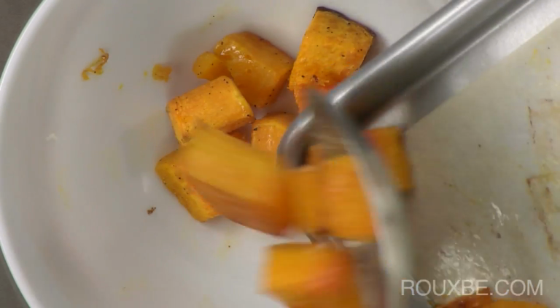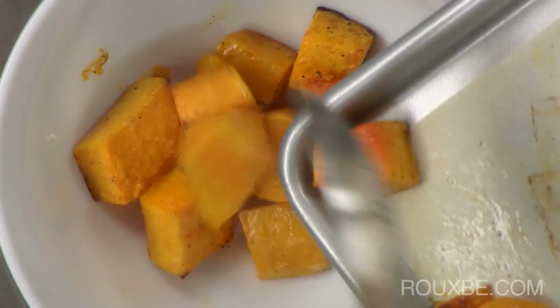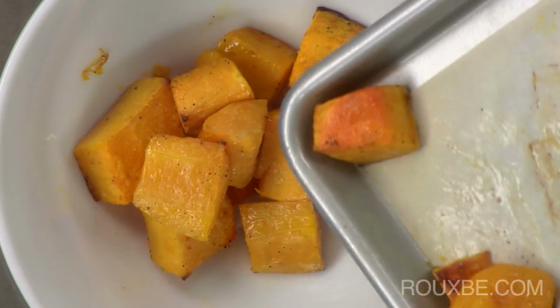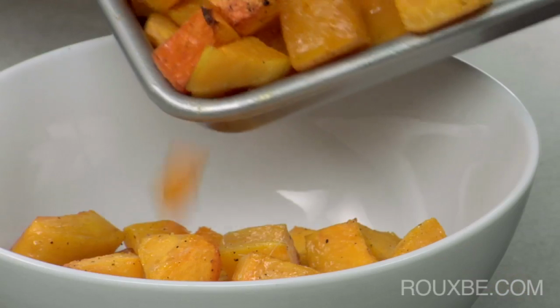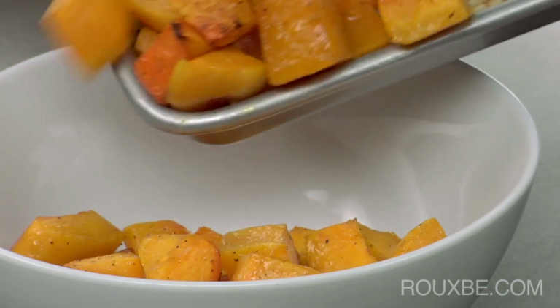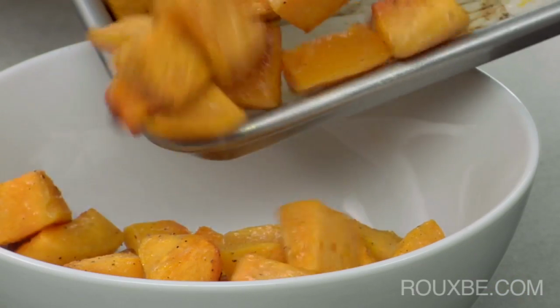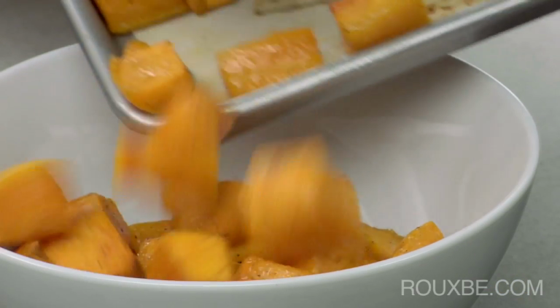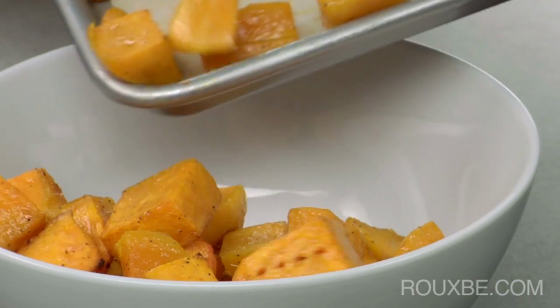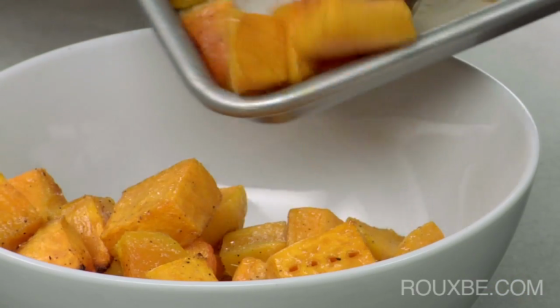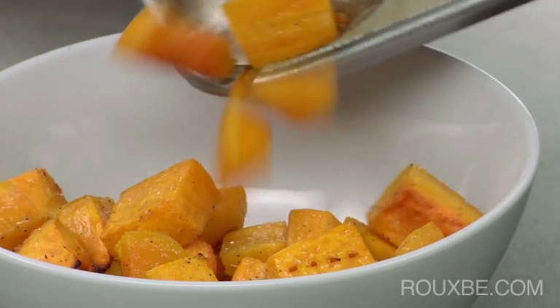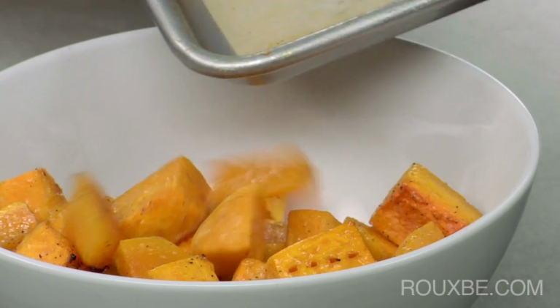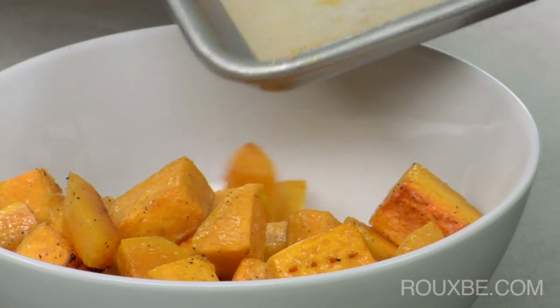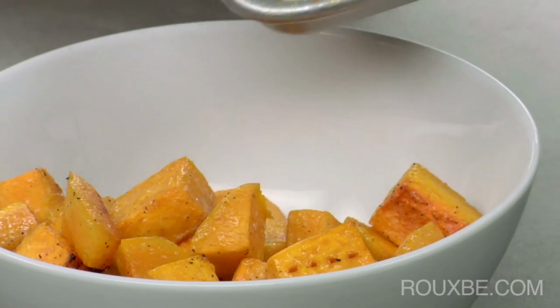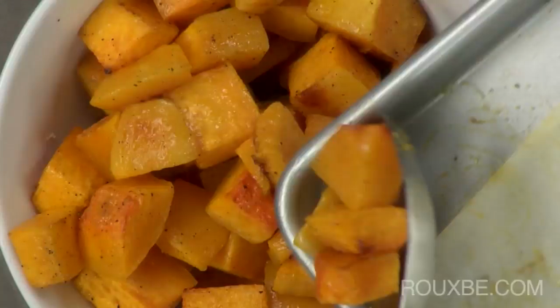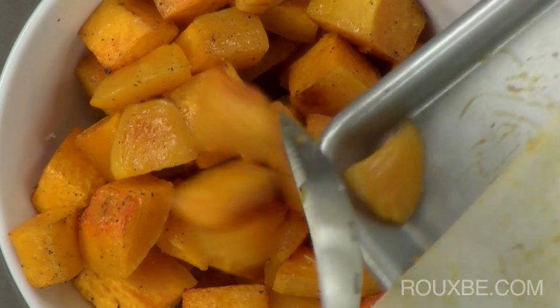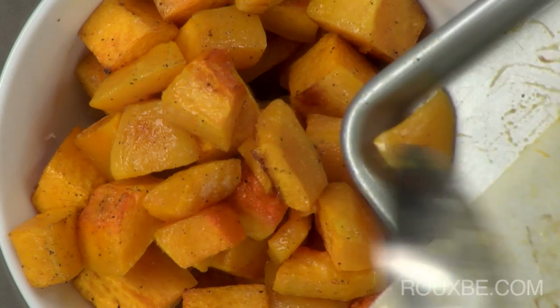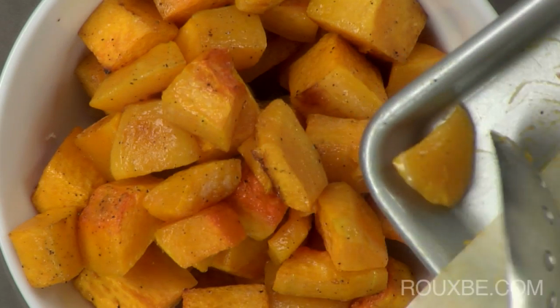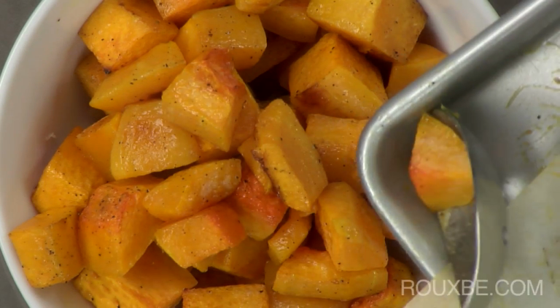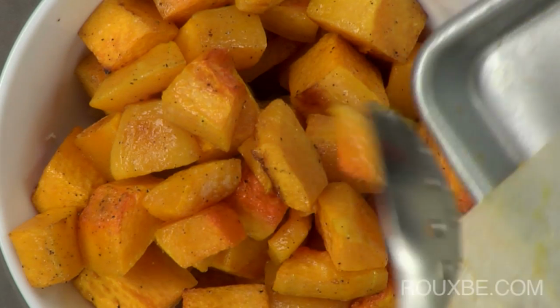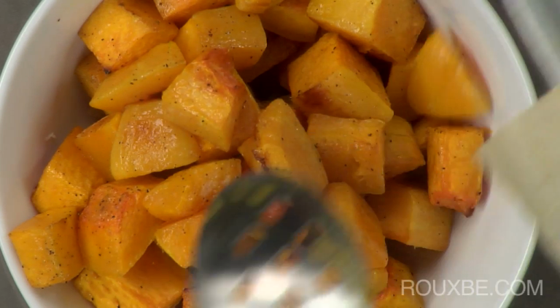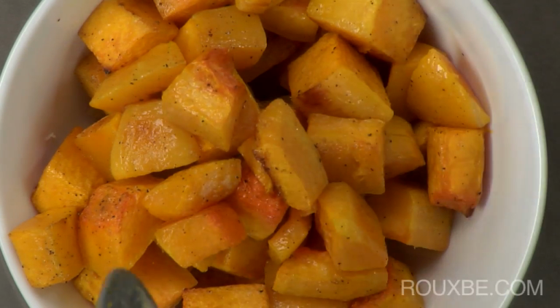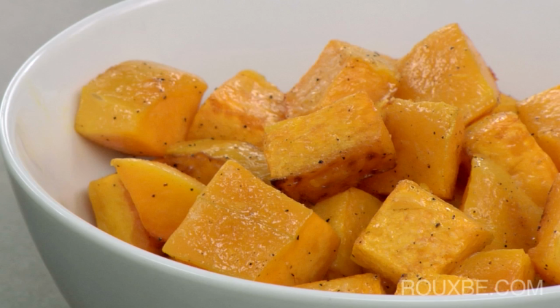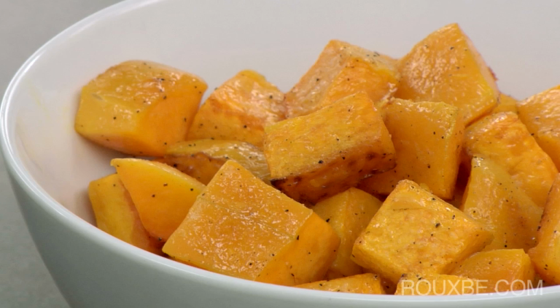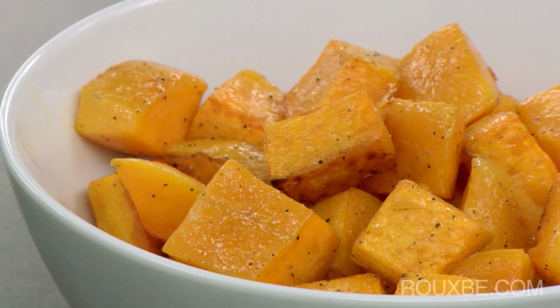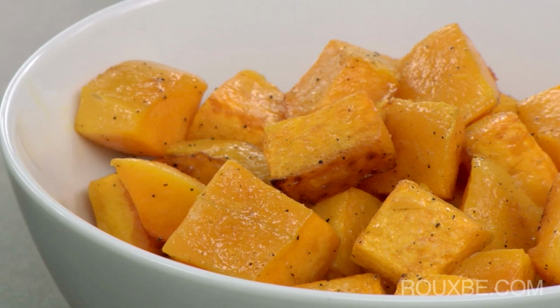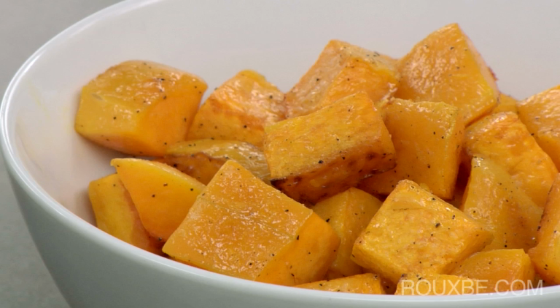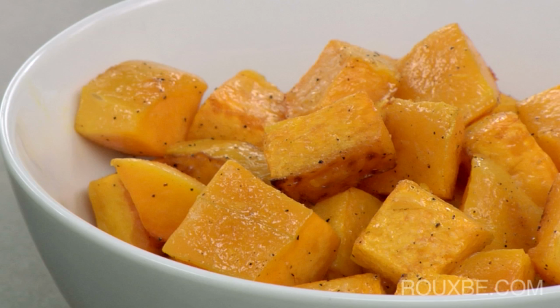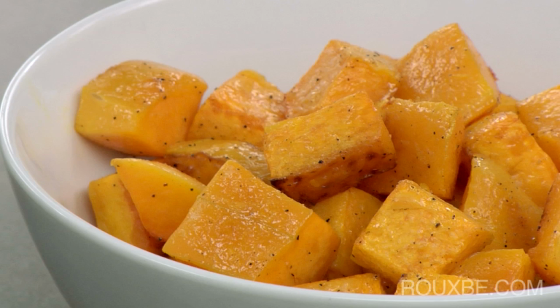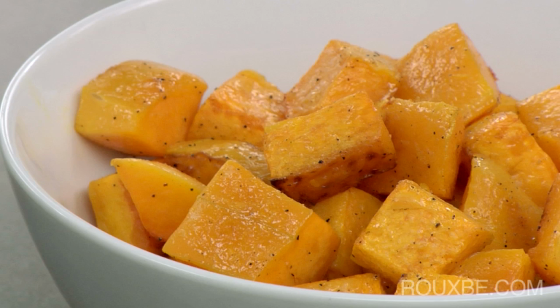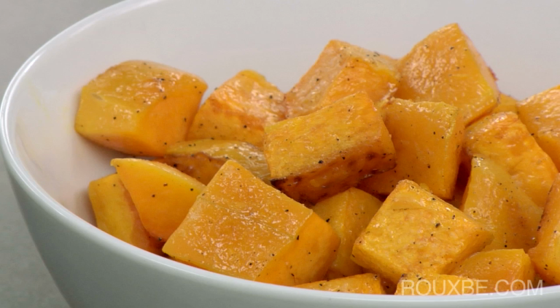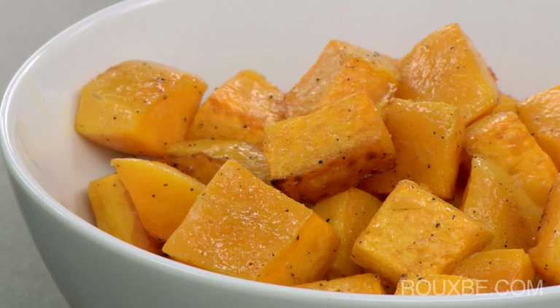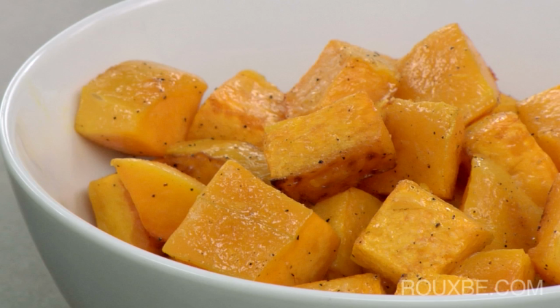This hearty vegetable can be served winter or summer, and complements any number of dishes, from stews to salads. Enjoy!